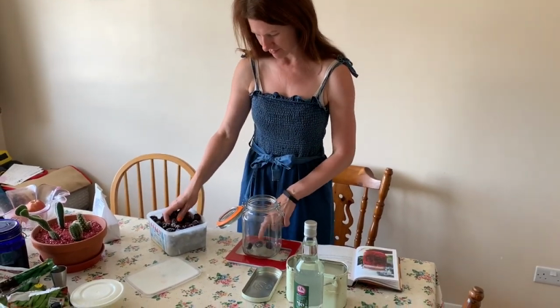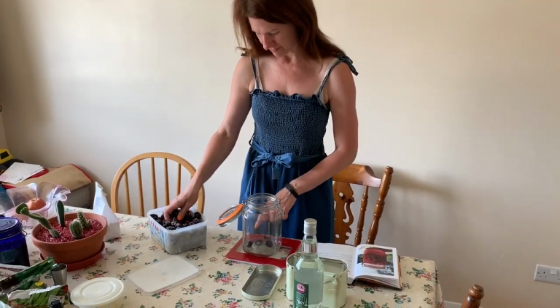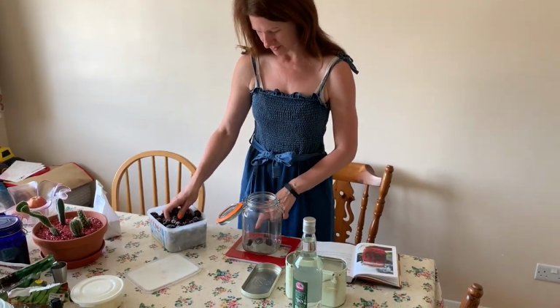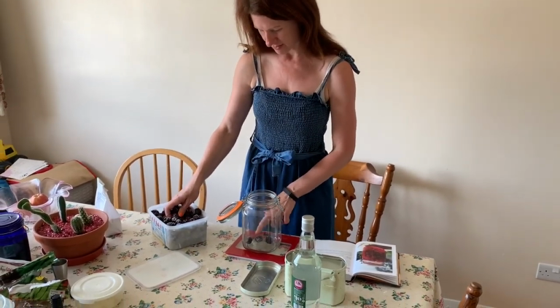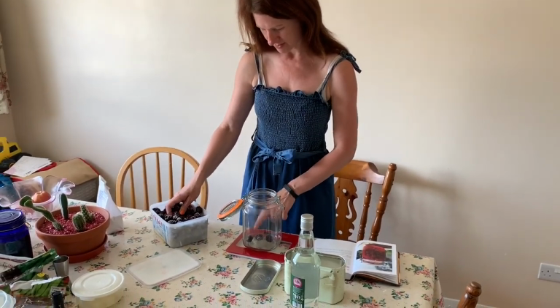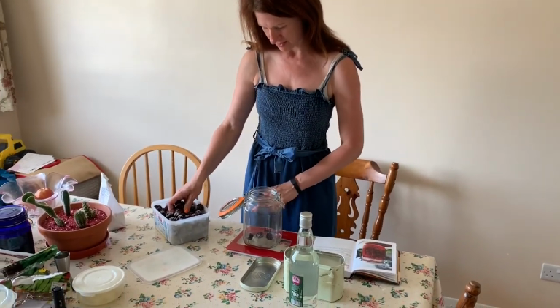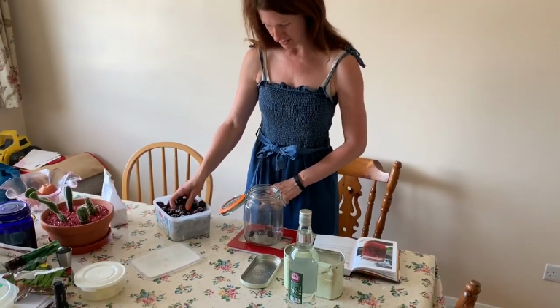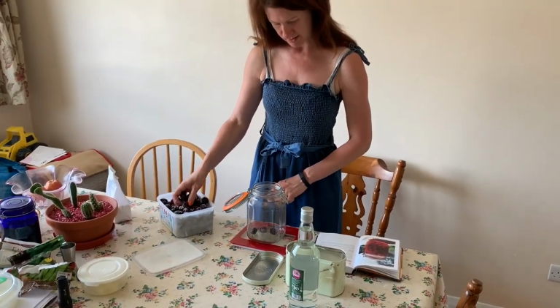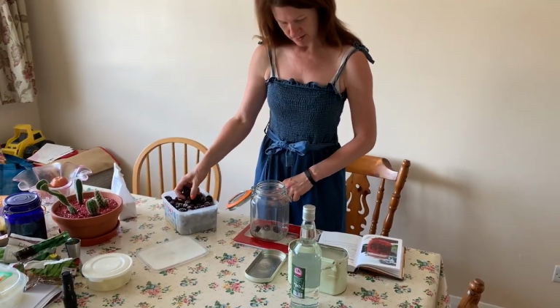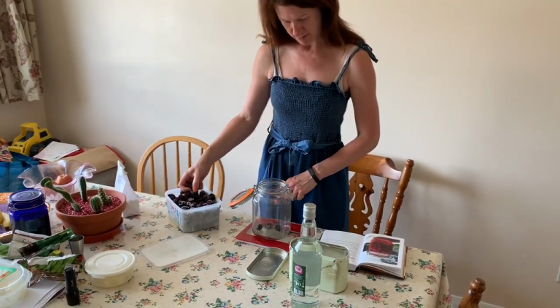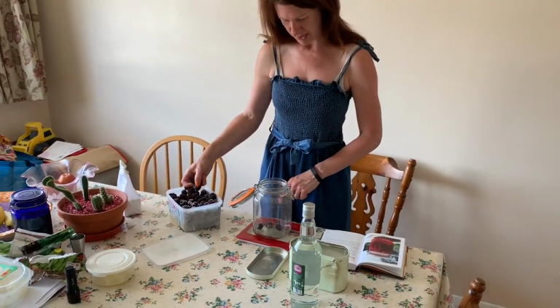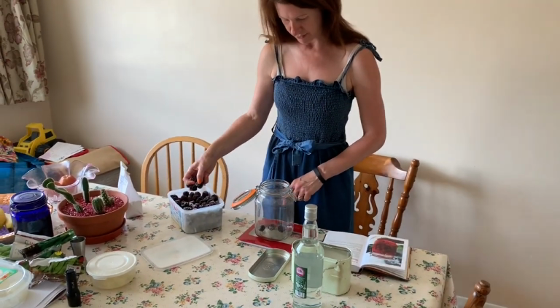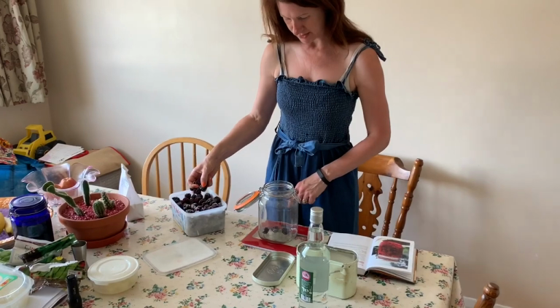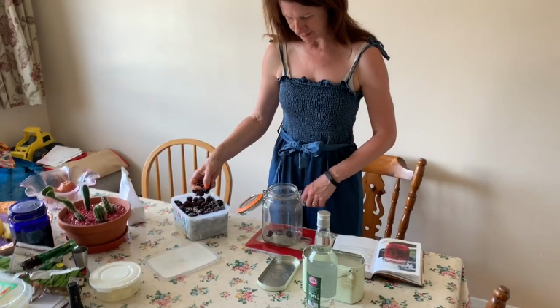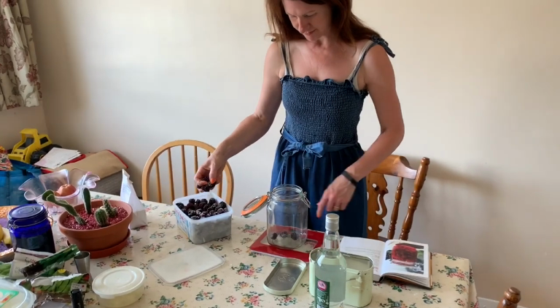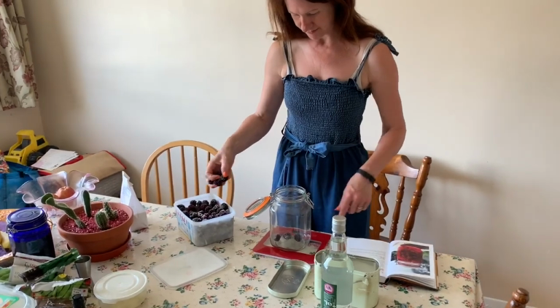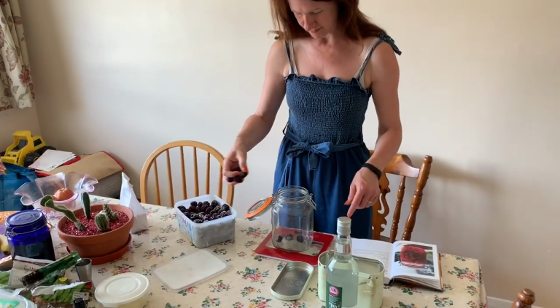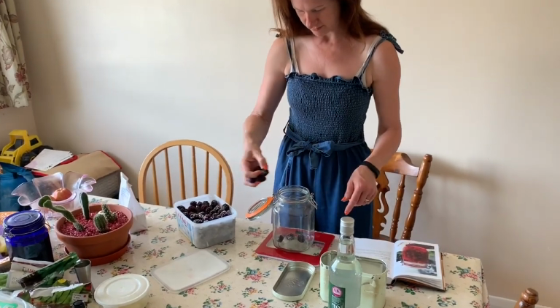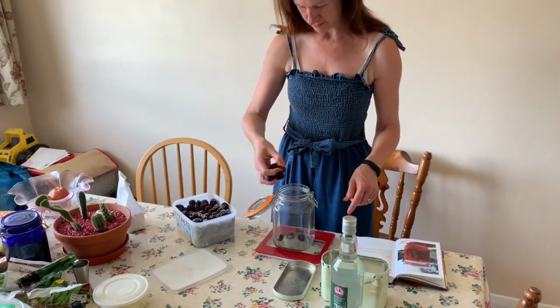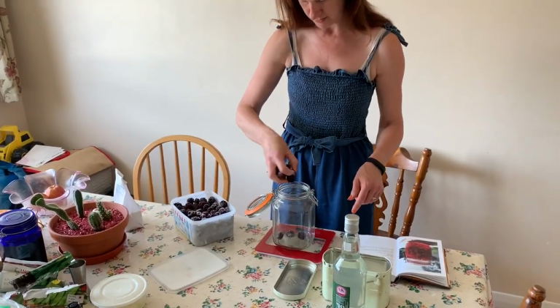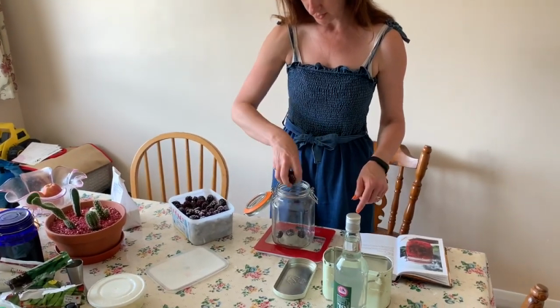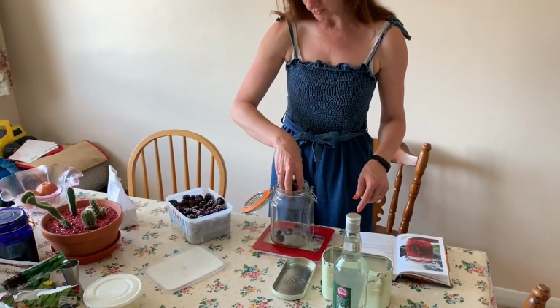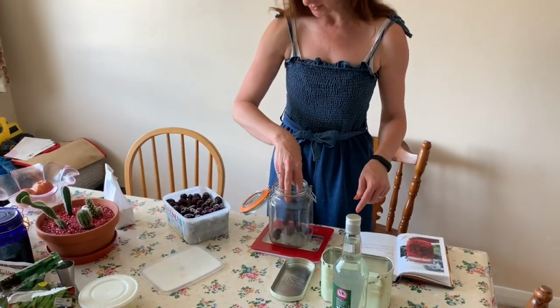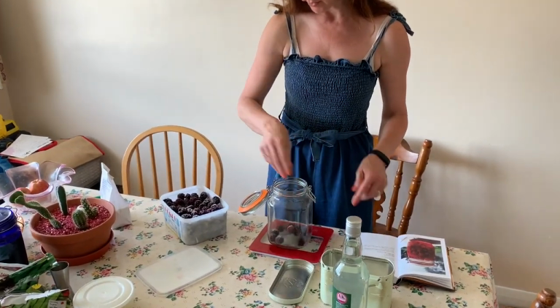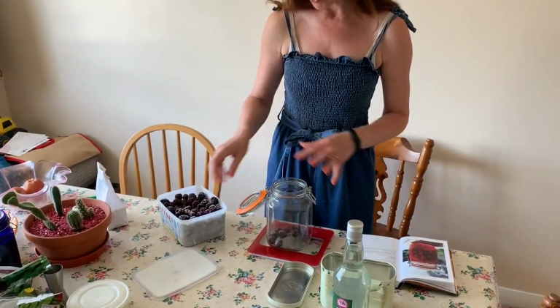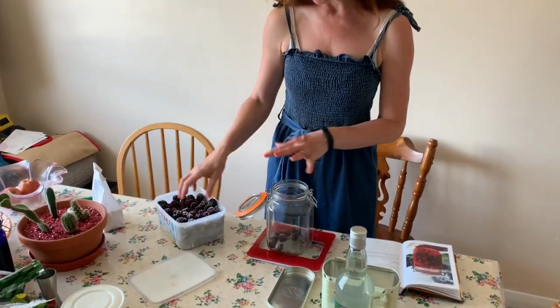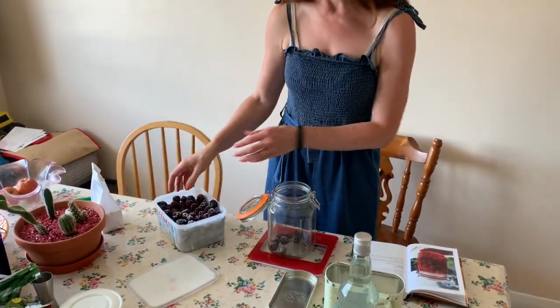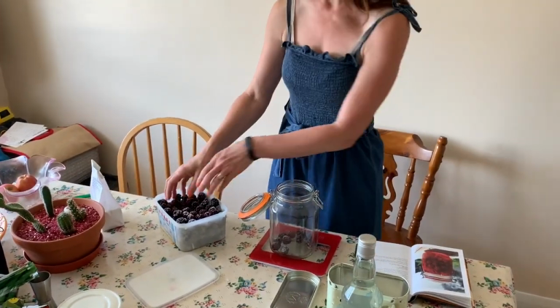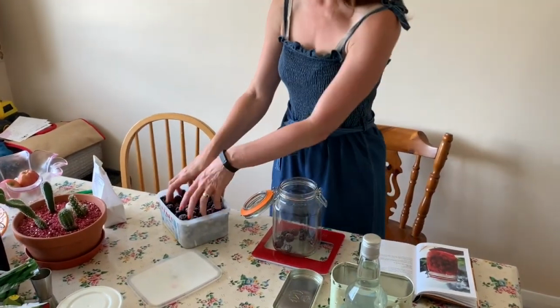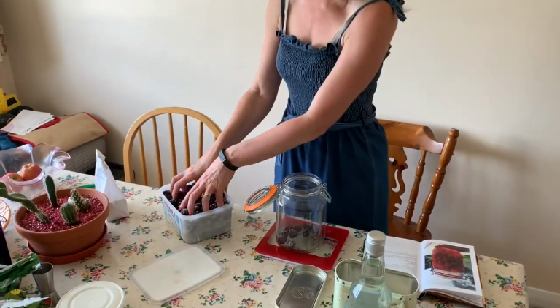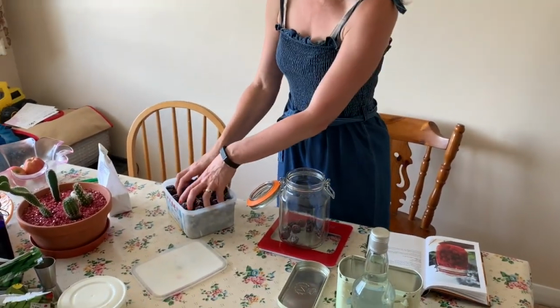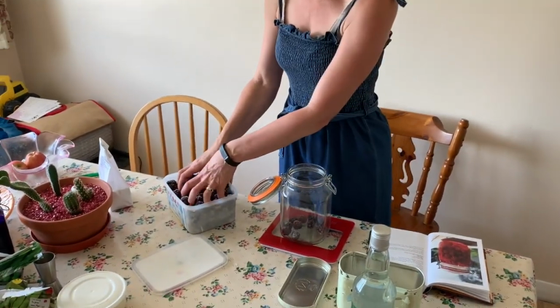So I'll put the blackberries in first — 290 grams of blackberries — put them in a Kilner jar.